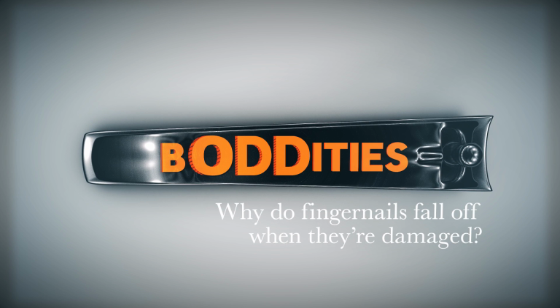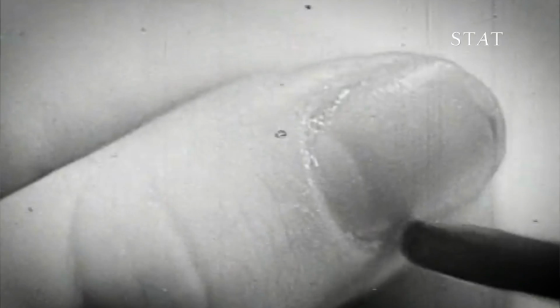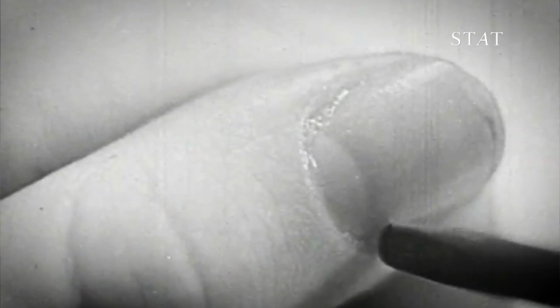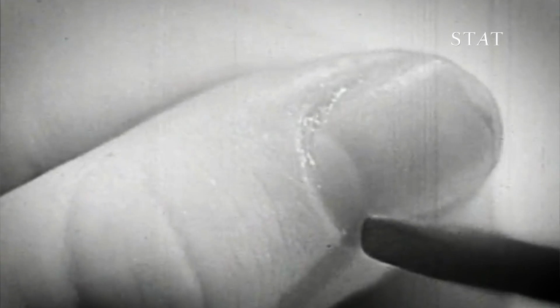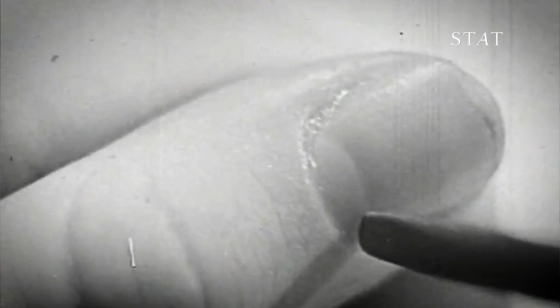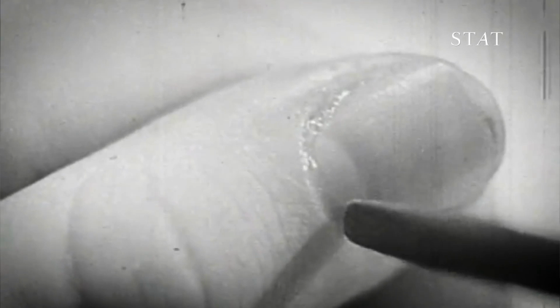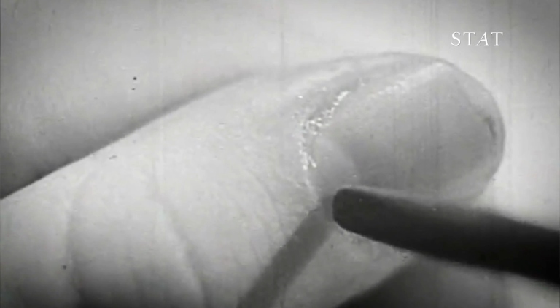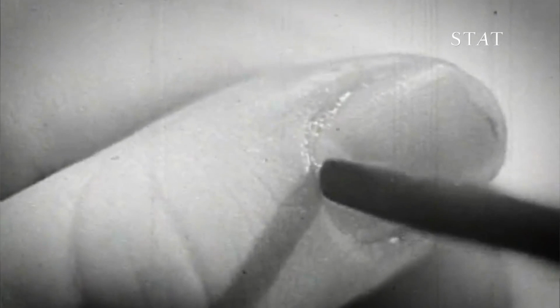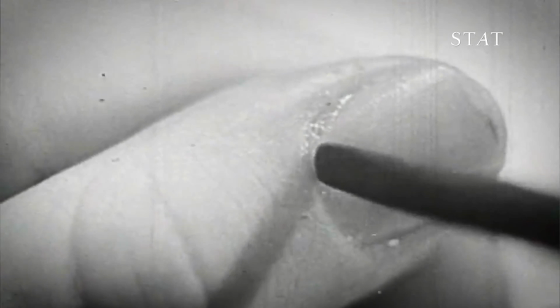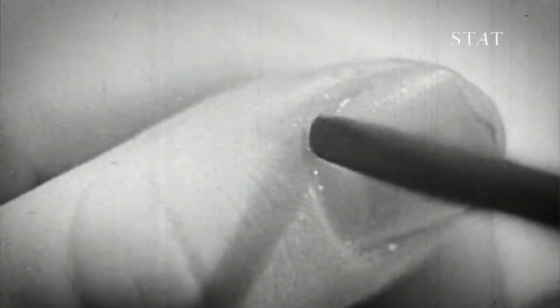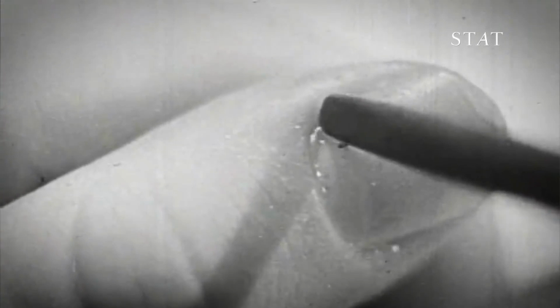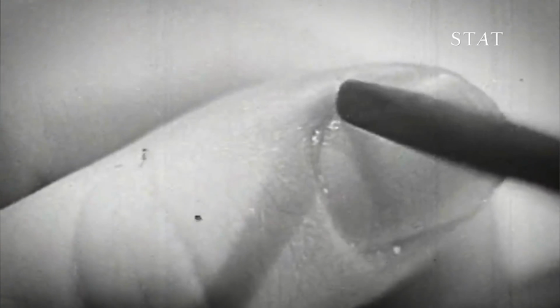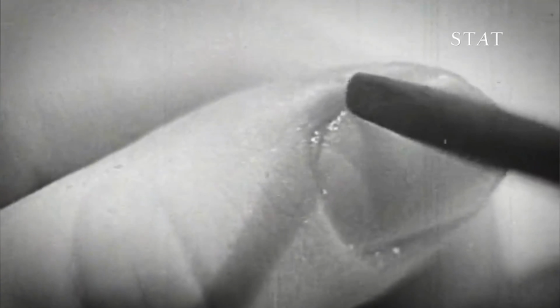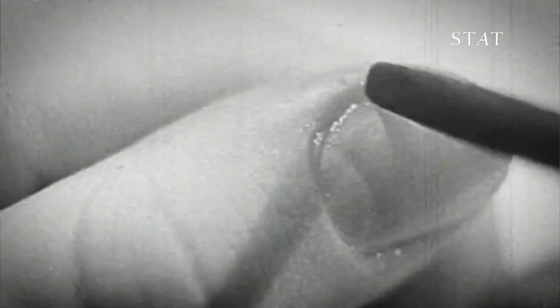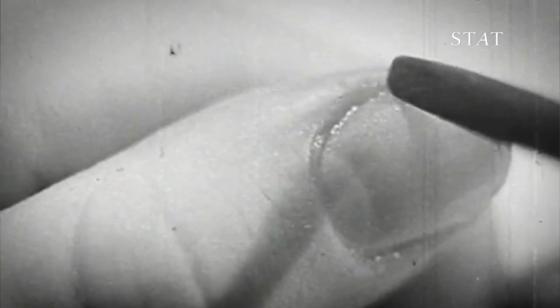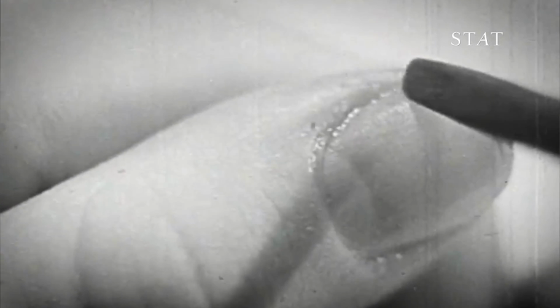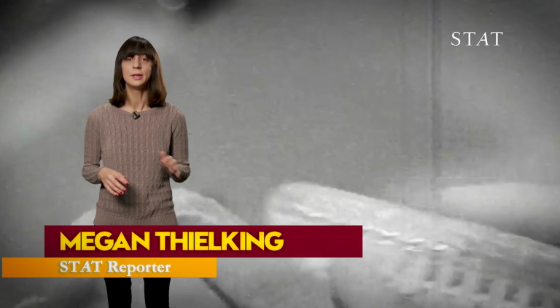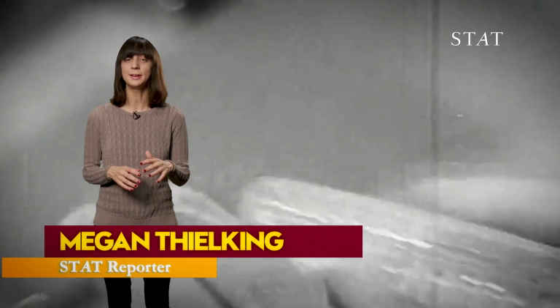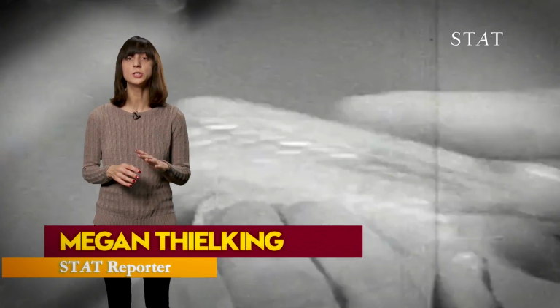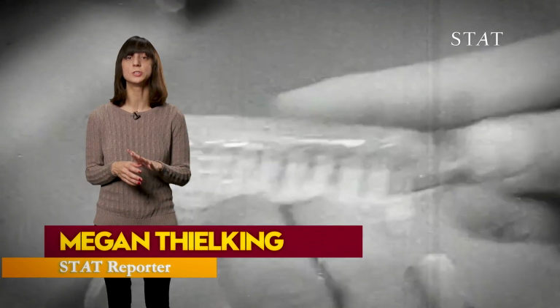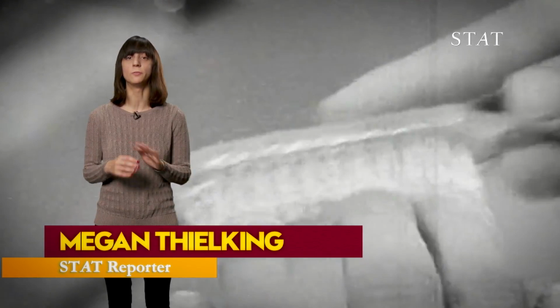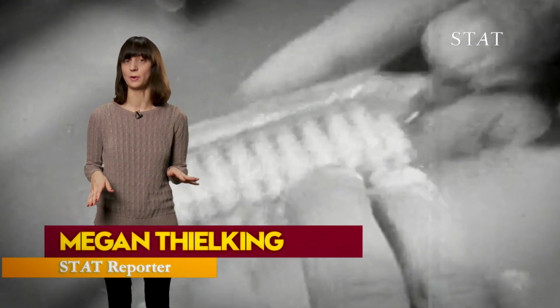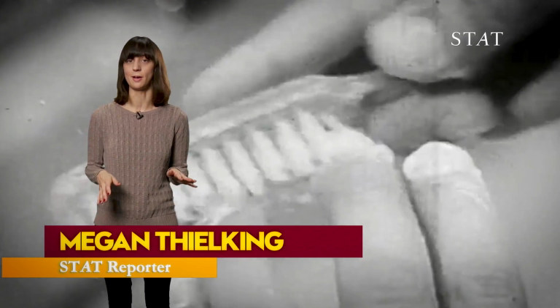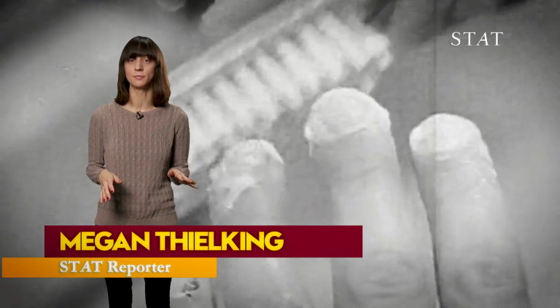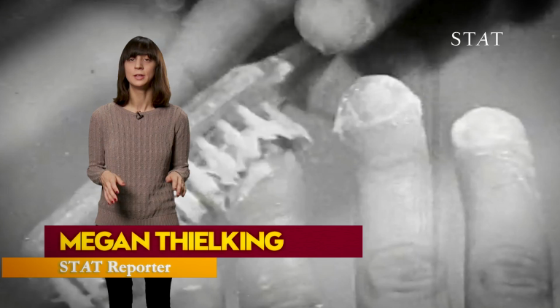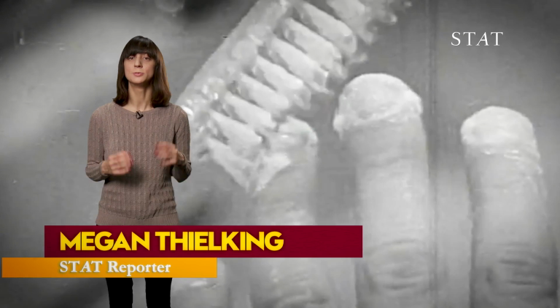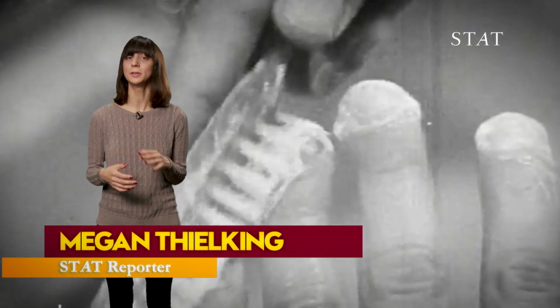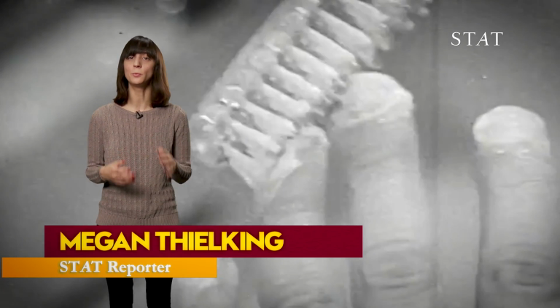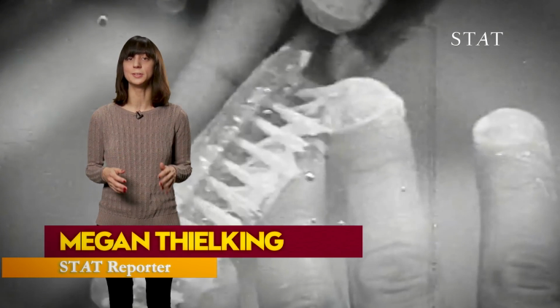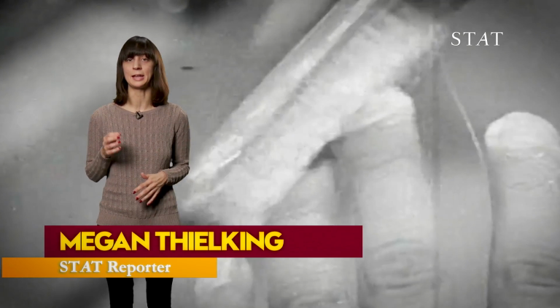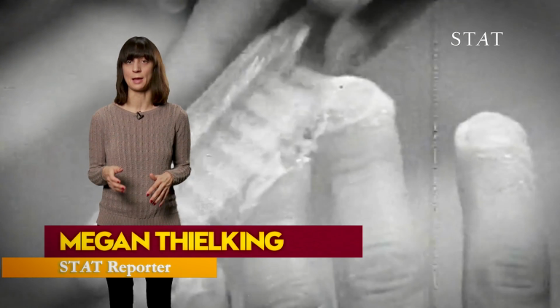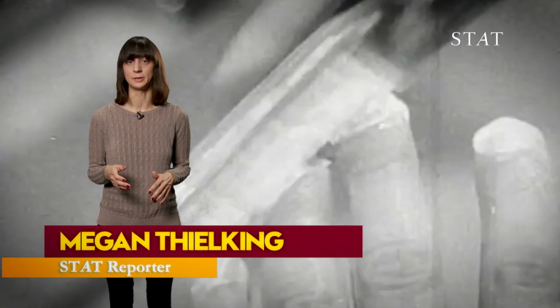If a fingernail gets injured — like if you slam your hand in a car door — it can actually just fall right off. It's really weird that that happens.